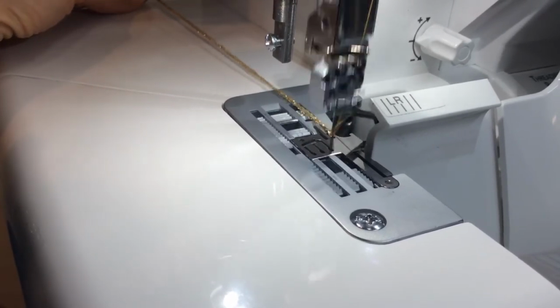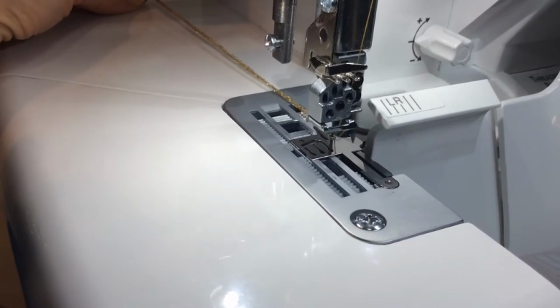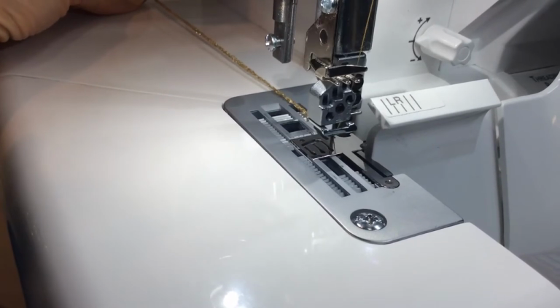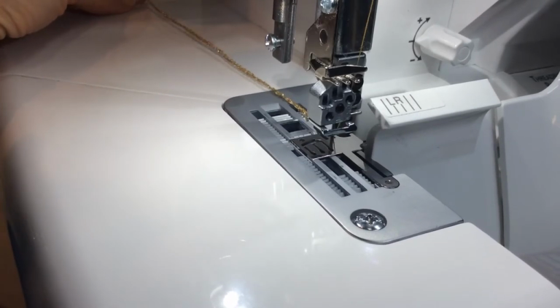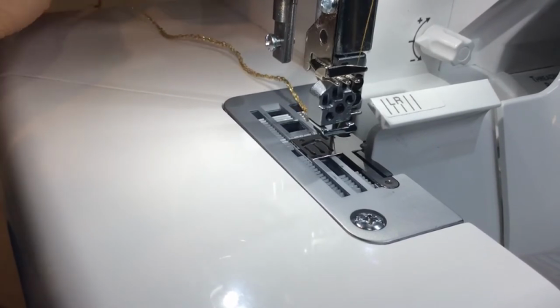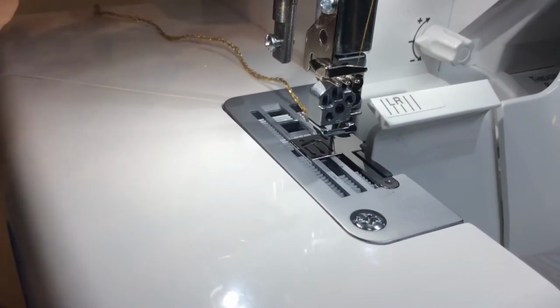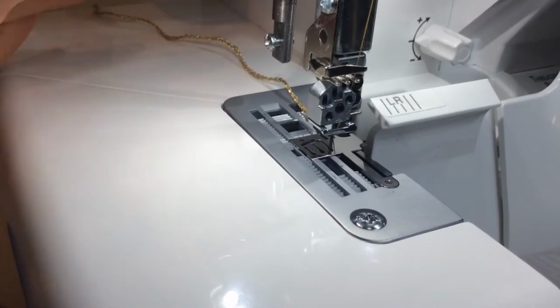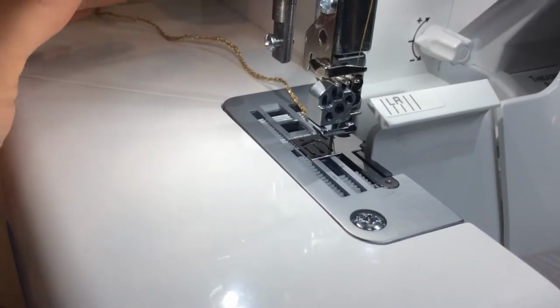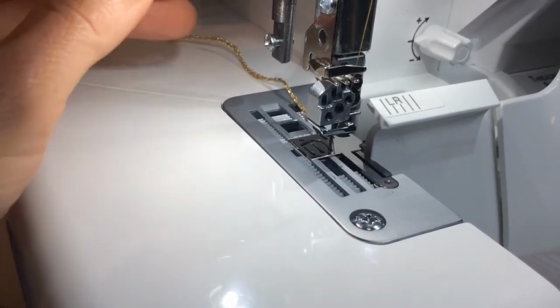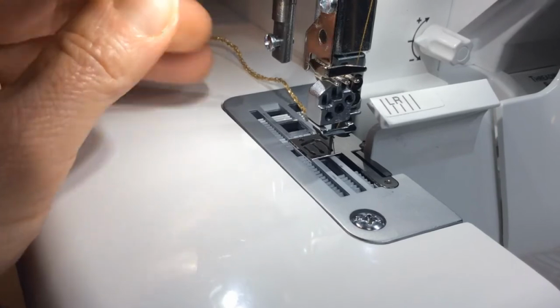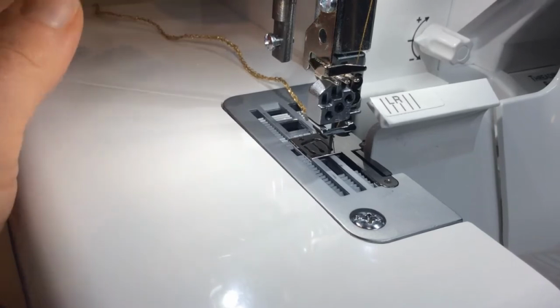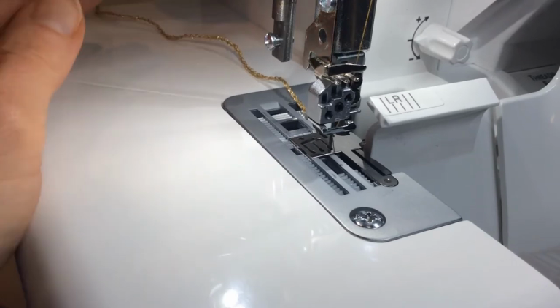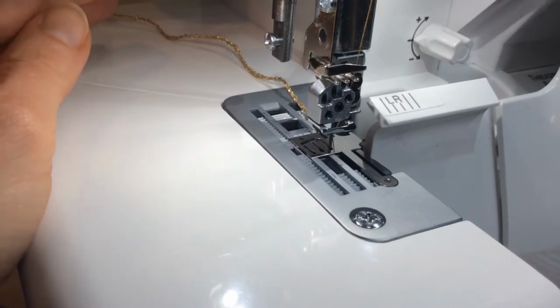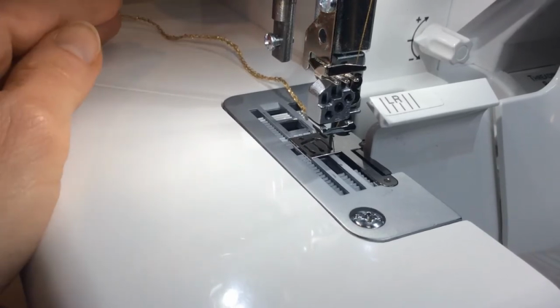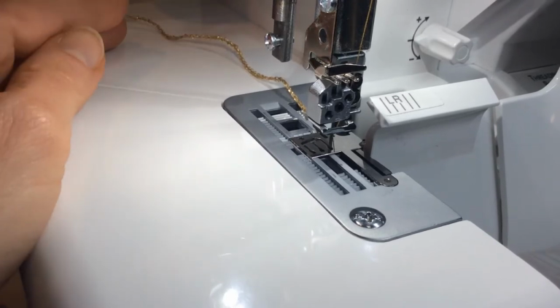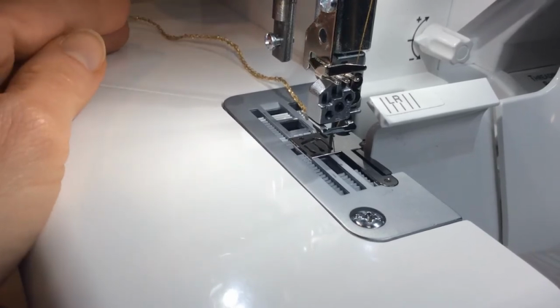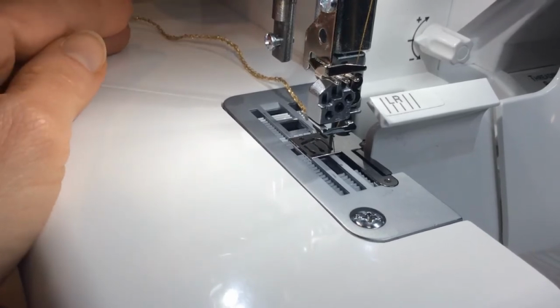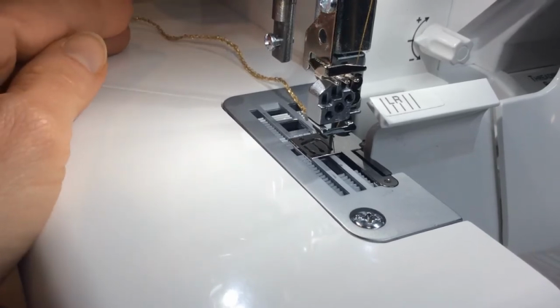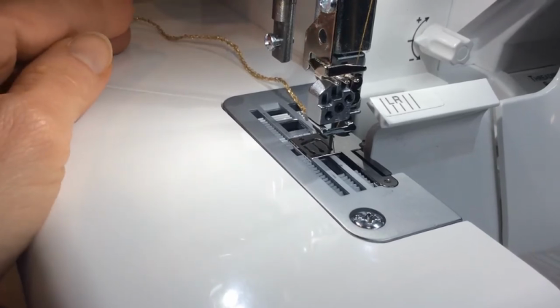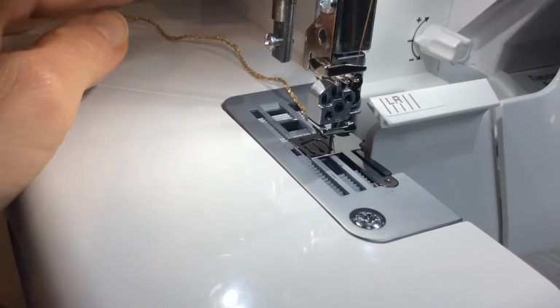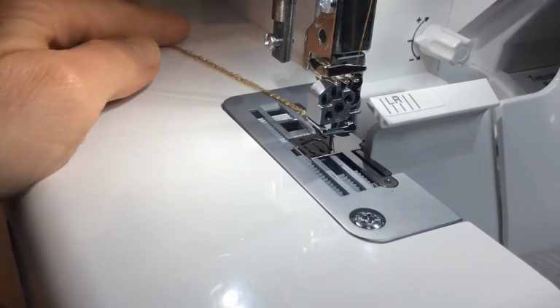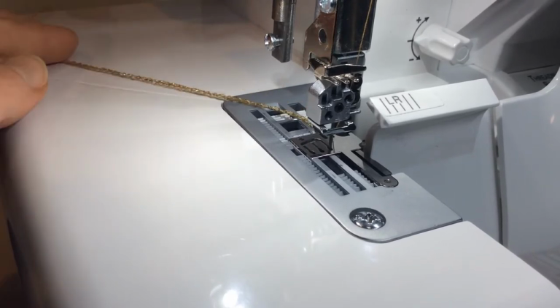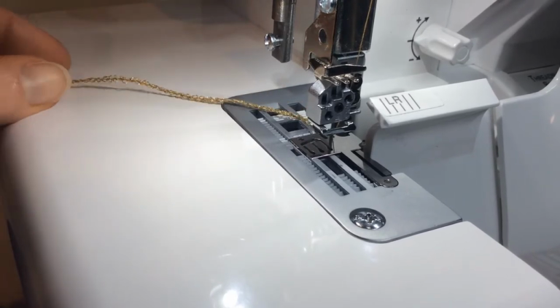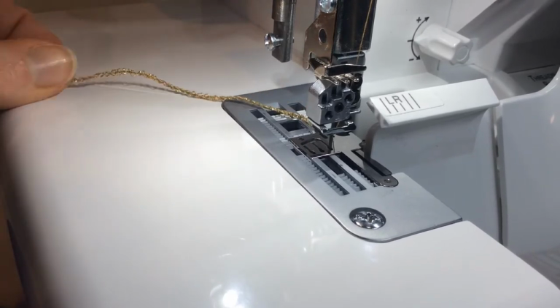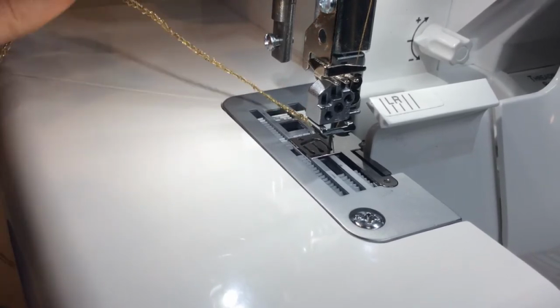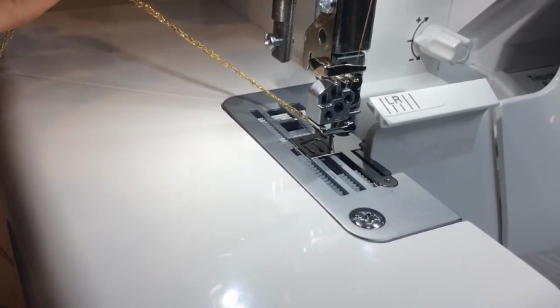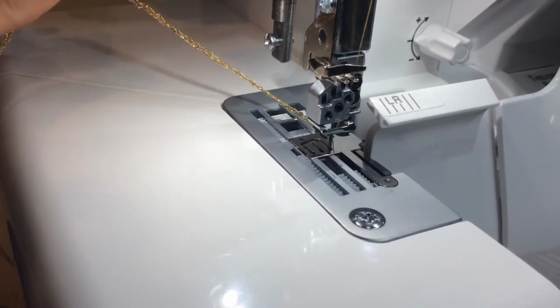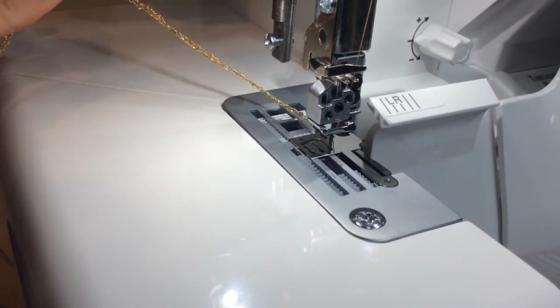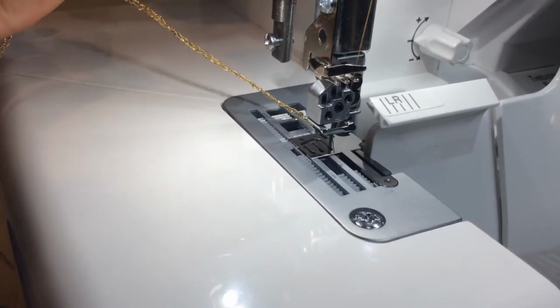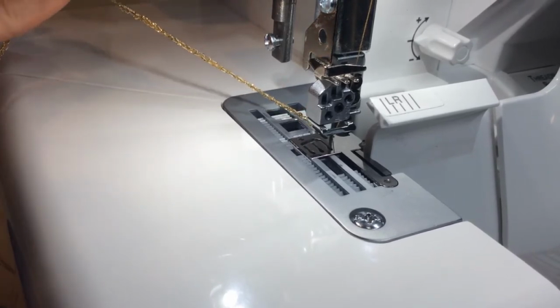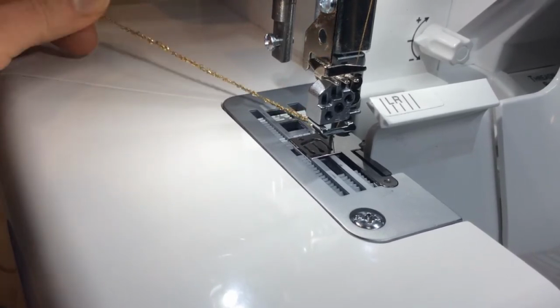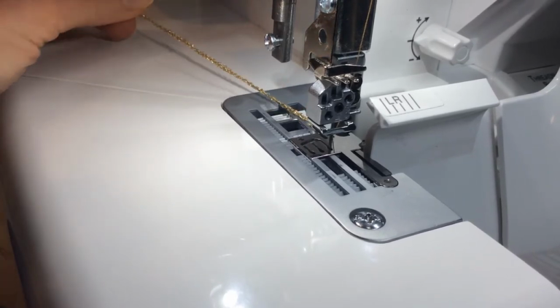You pull gently to the back as the rolled edge chain is forming in order to make a nice chain for your beaded necklace.